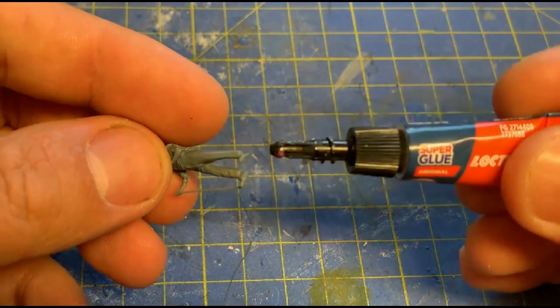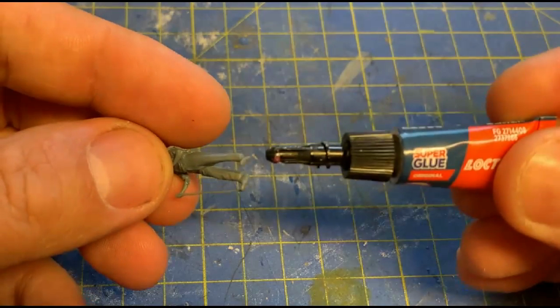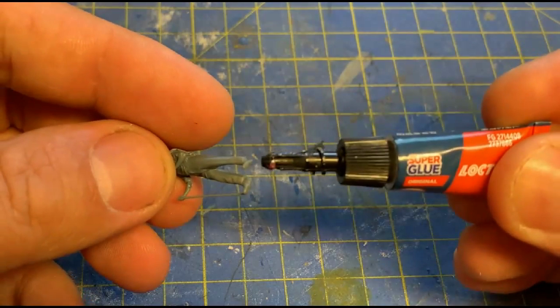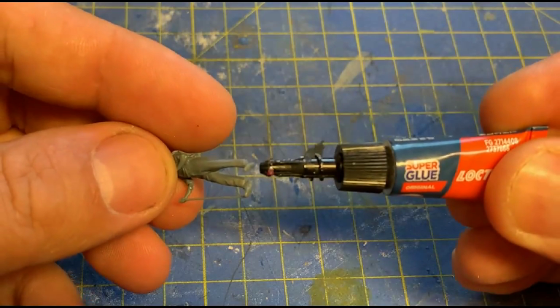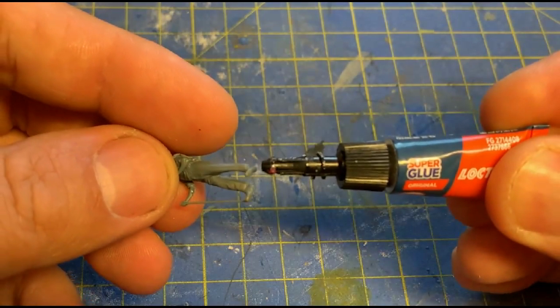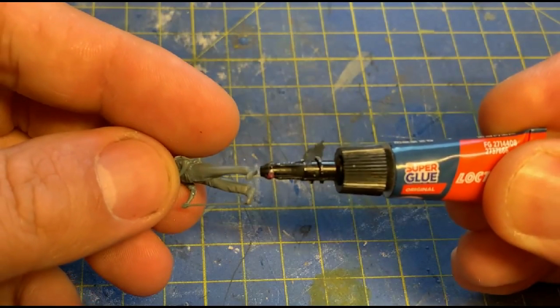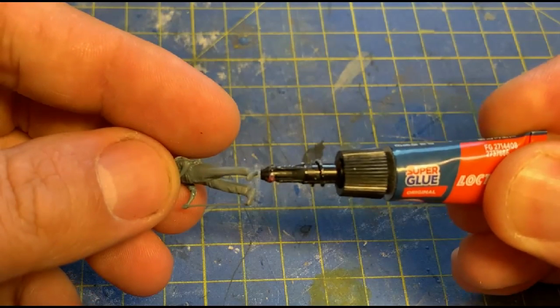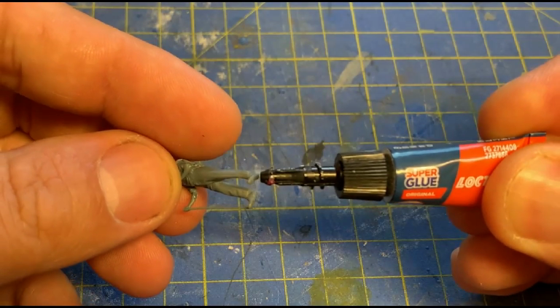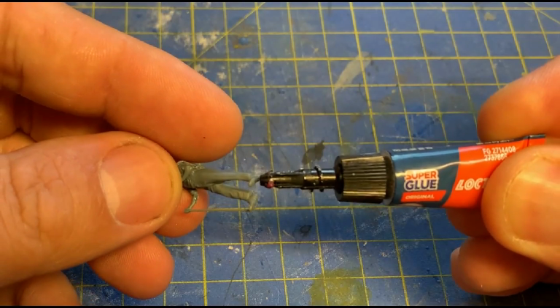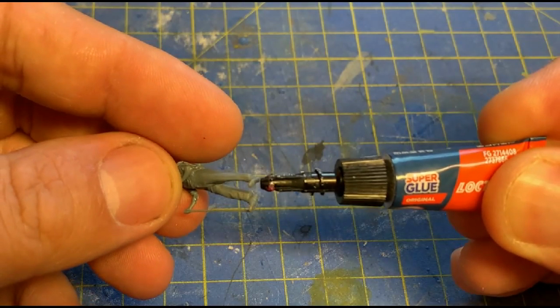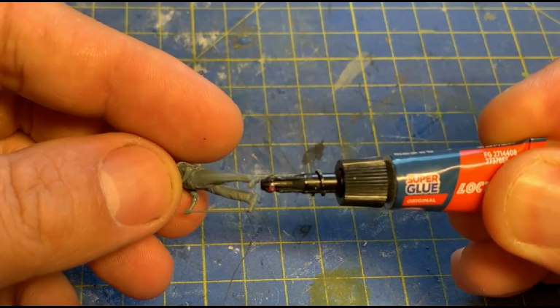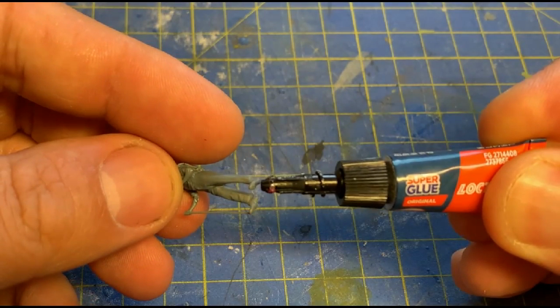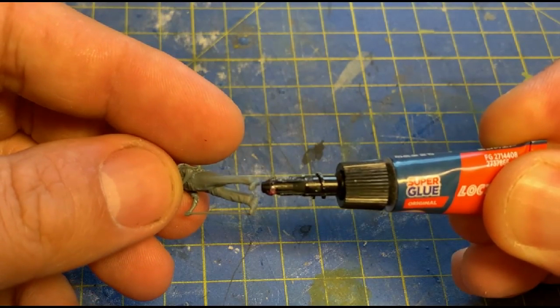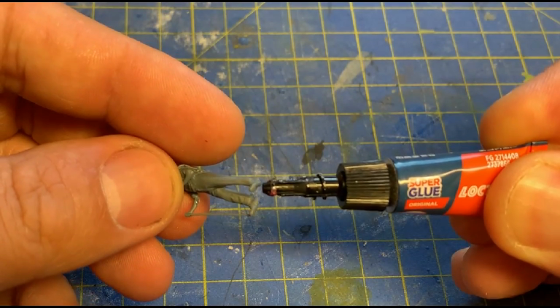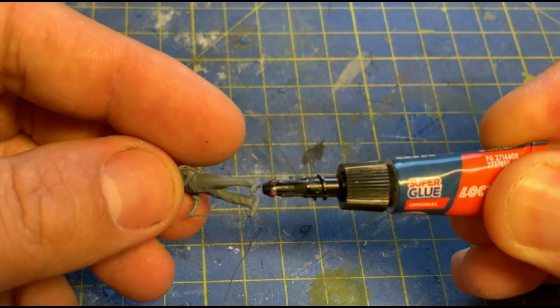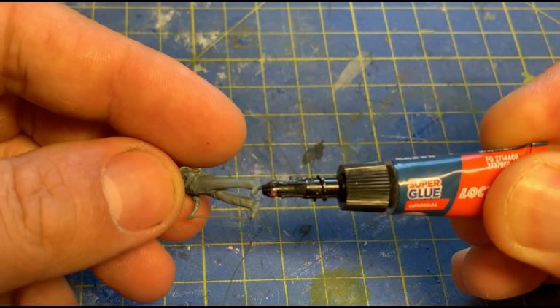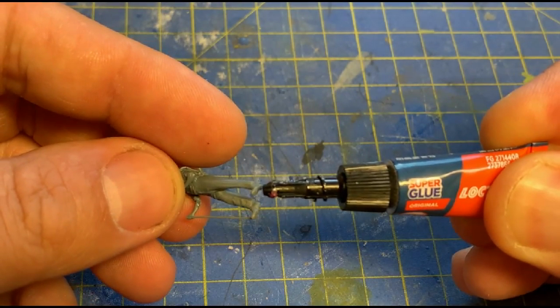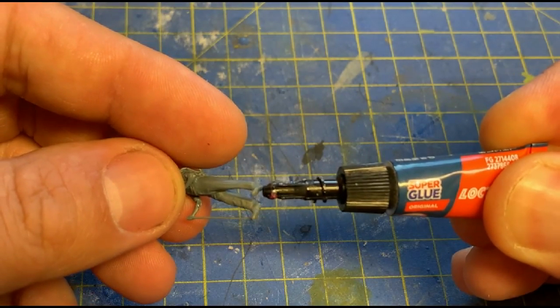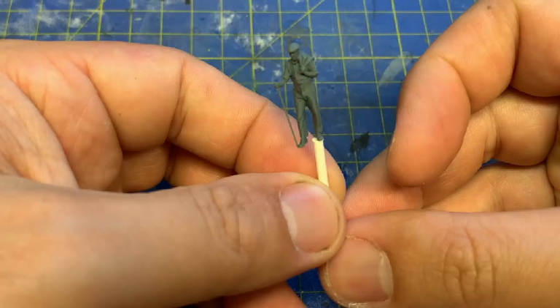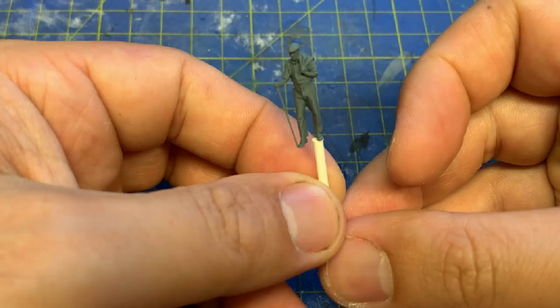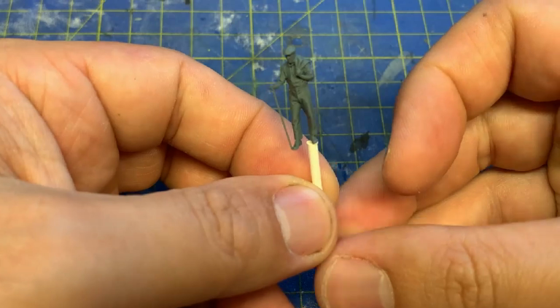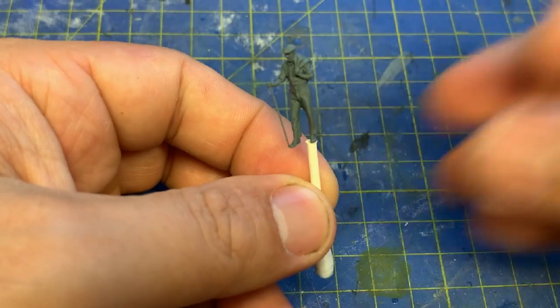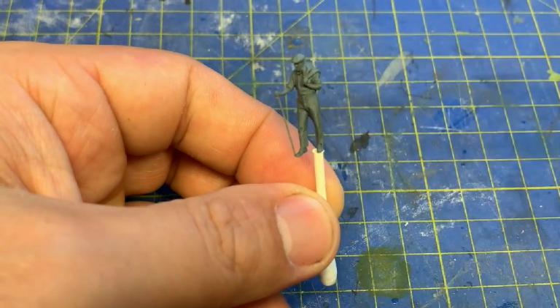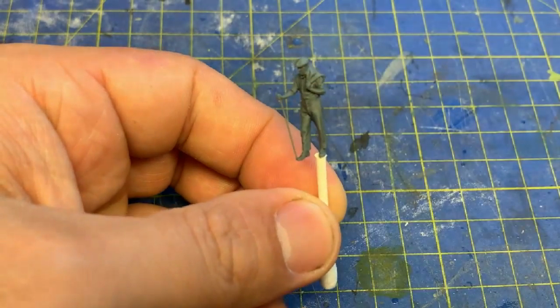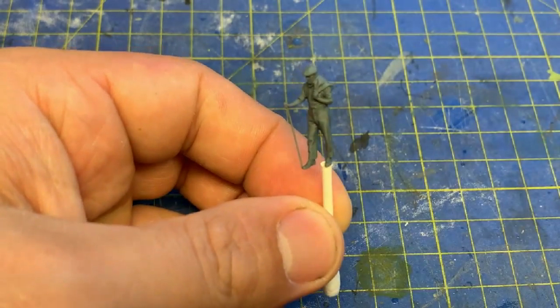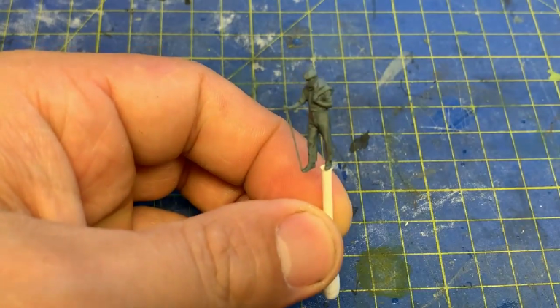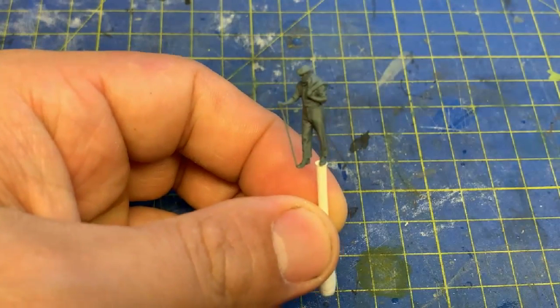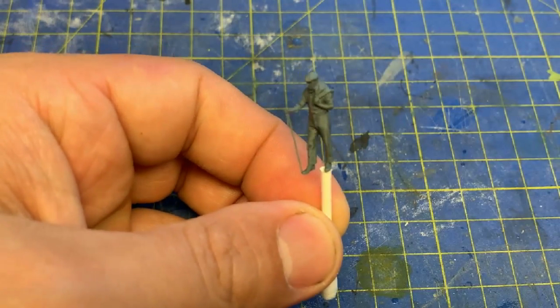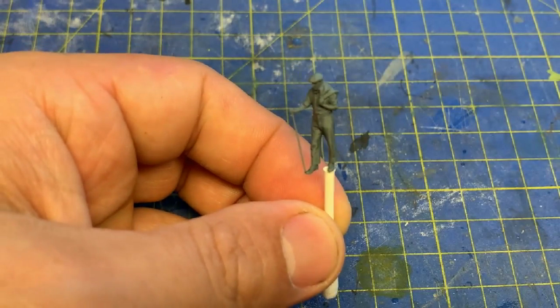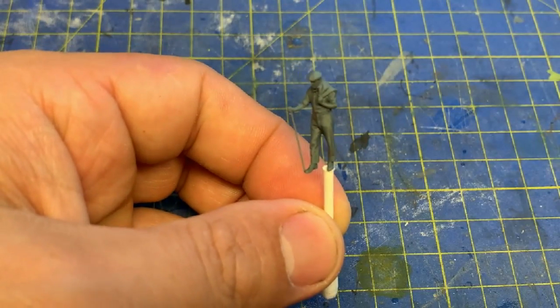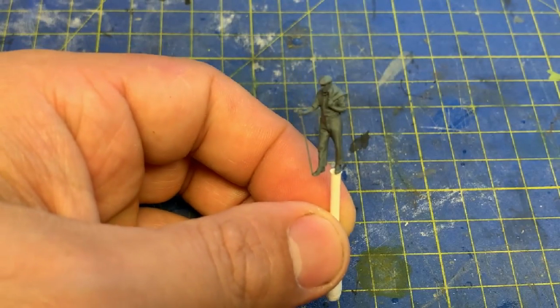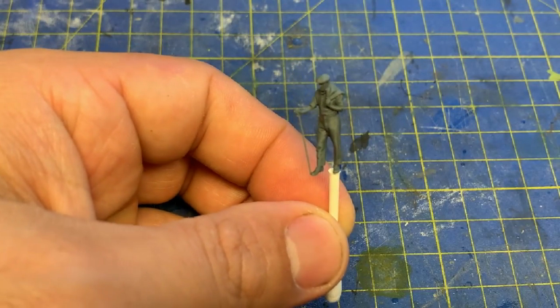Guess what's first? Yes, you in the back, quite right — gluing cotton buds to their feet or bums depending on their stance.